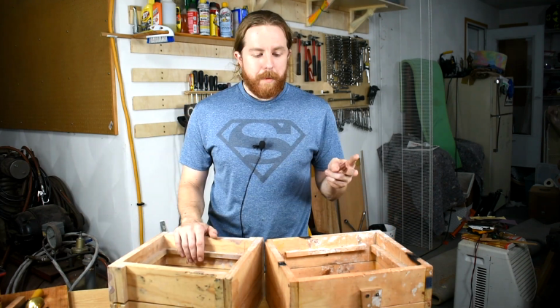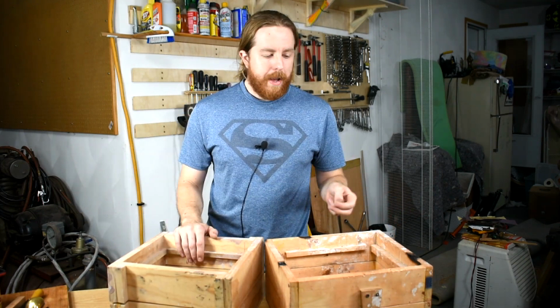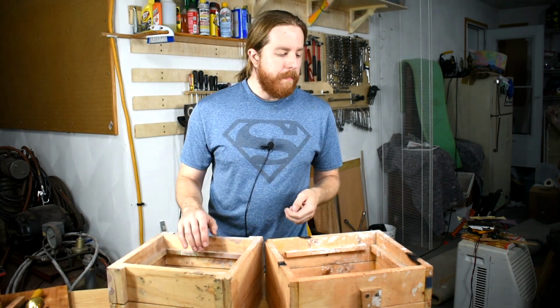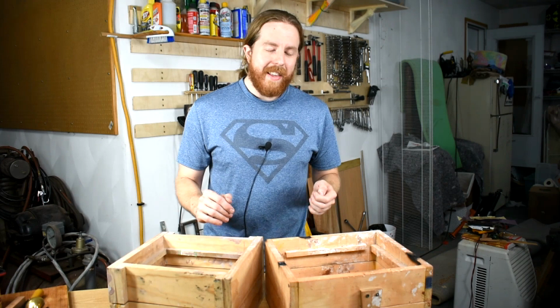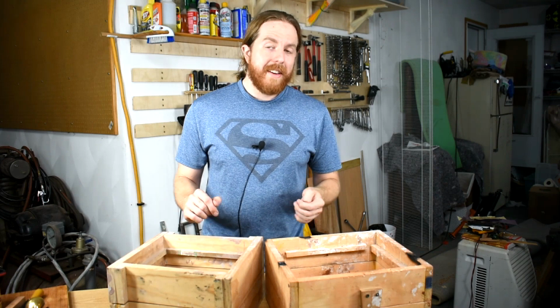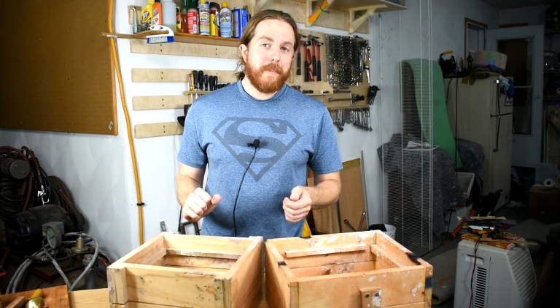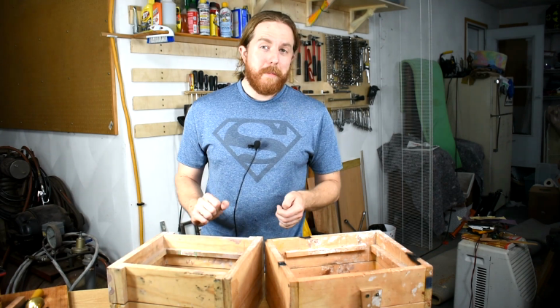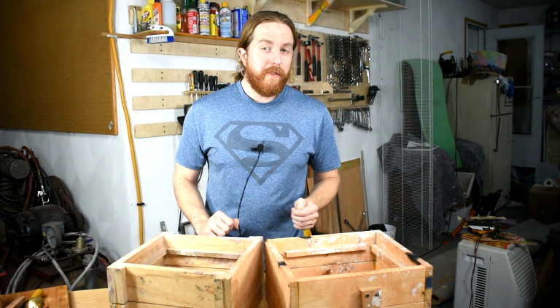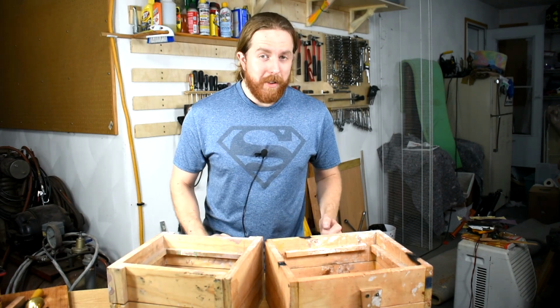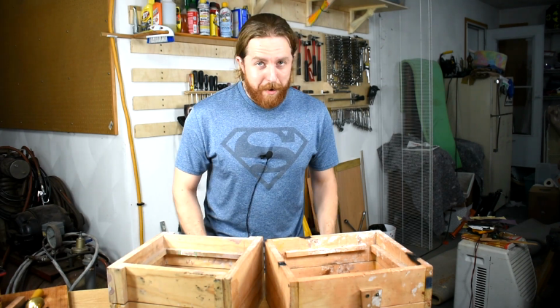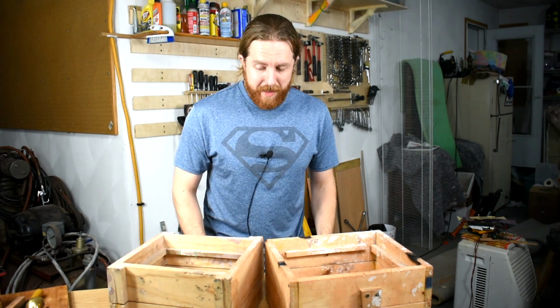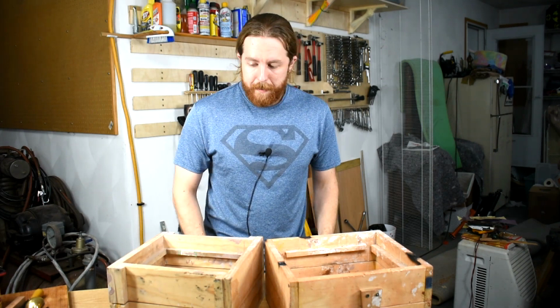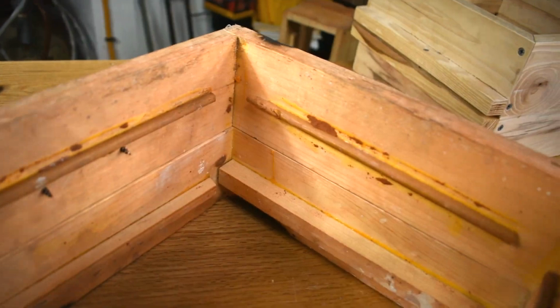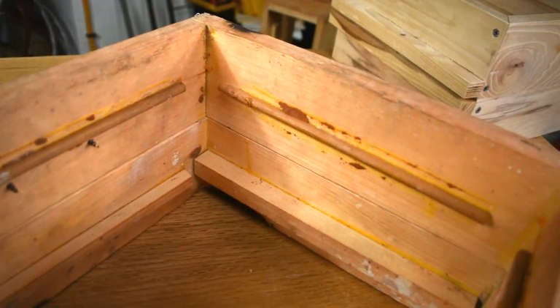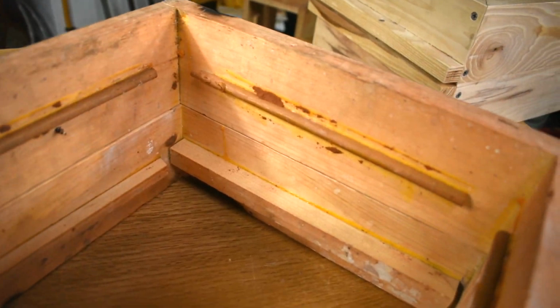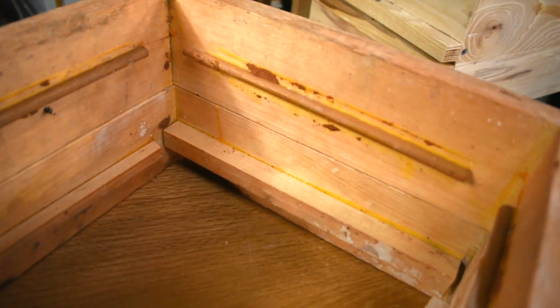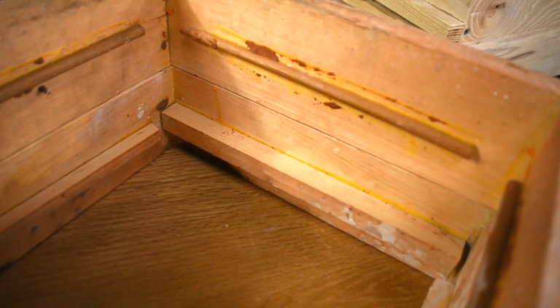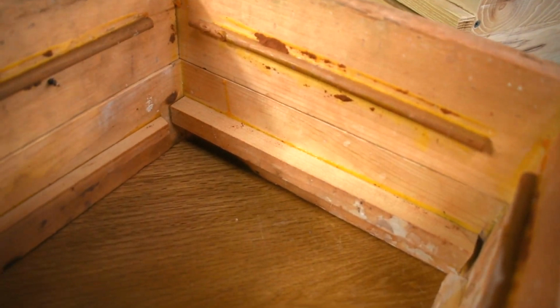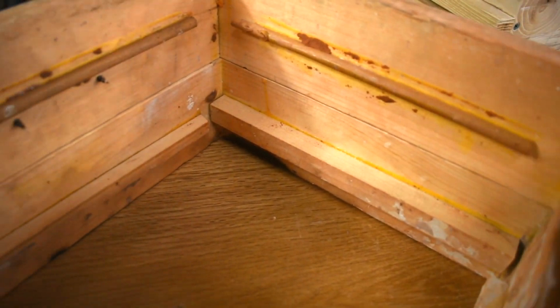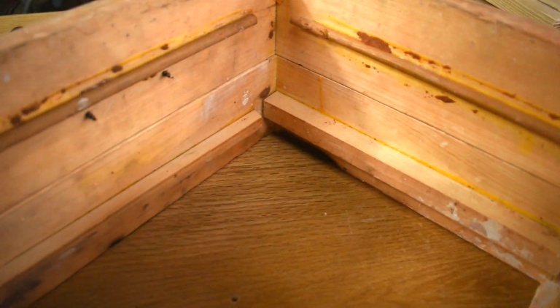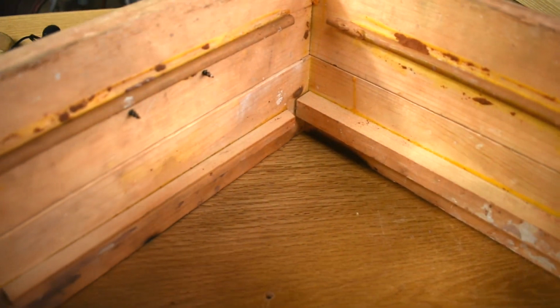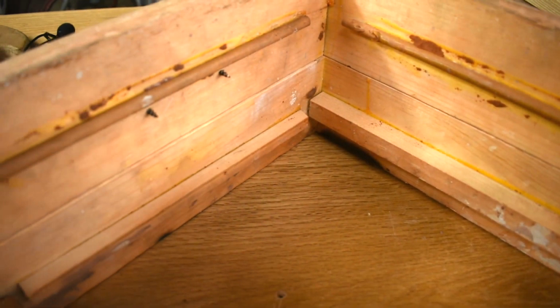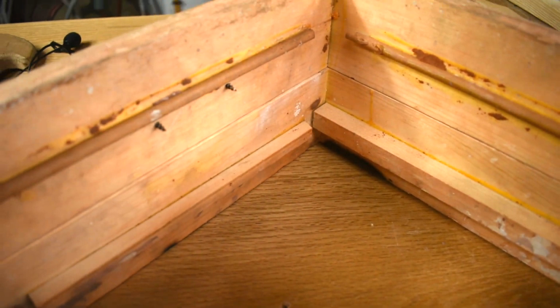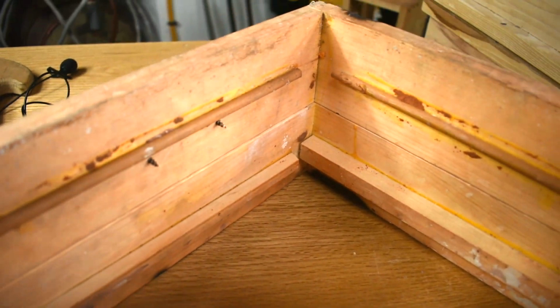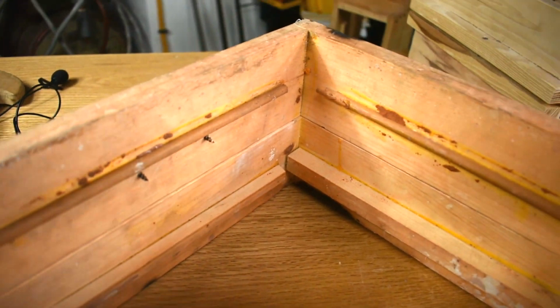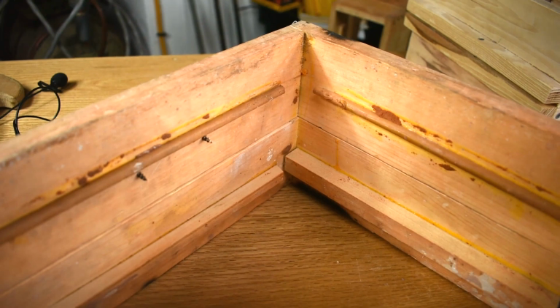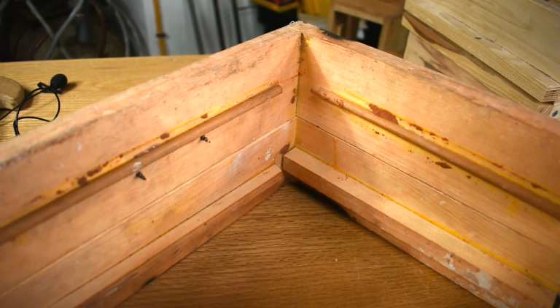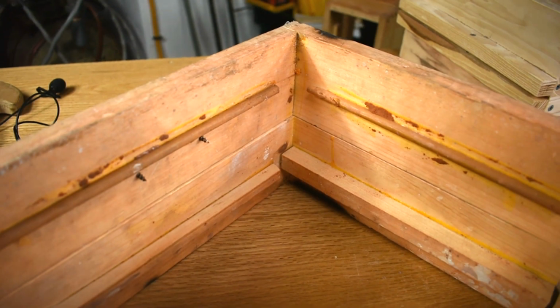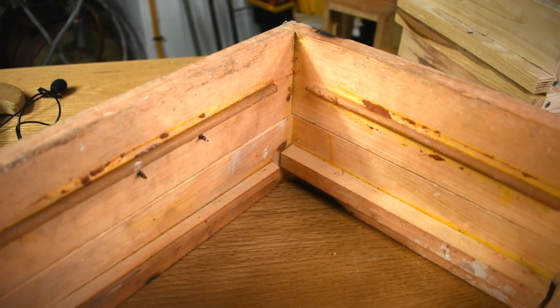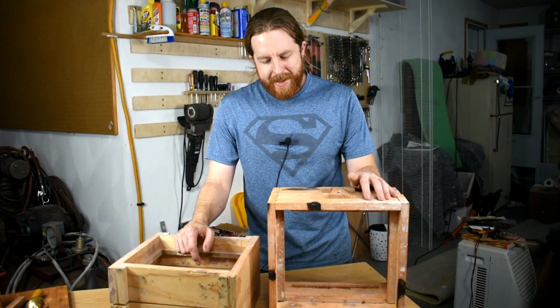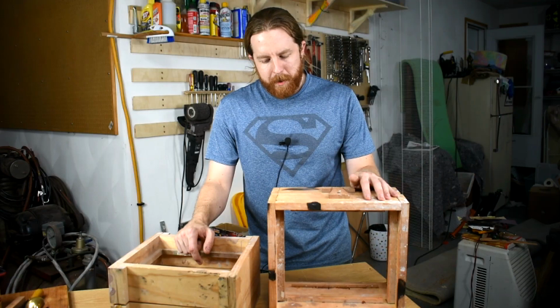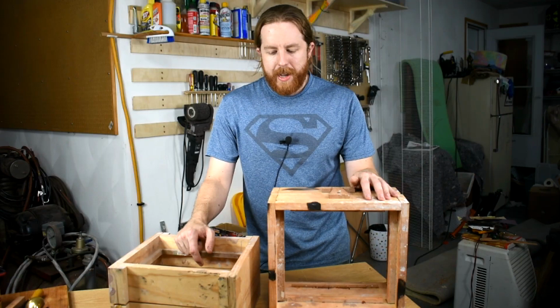Second problem: the sand sometimes falls out of them. I've addressed that a bit by adding these inner ribs, but these ribs take up a lot of space, and that's not so great.